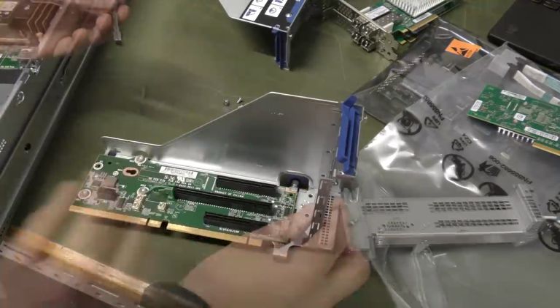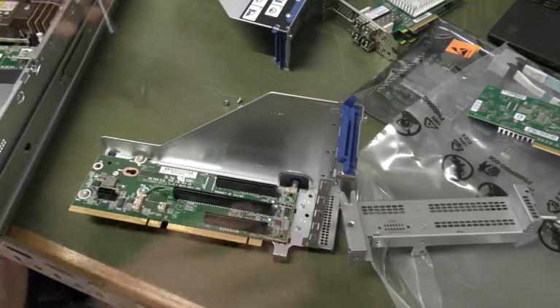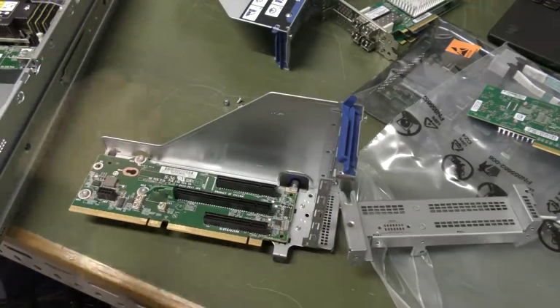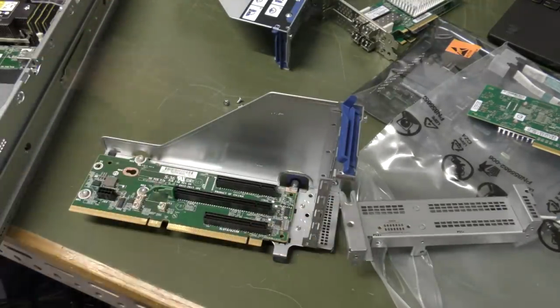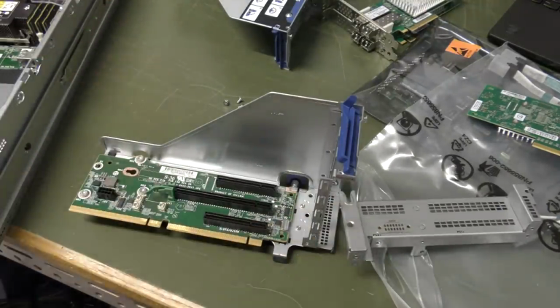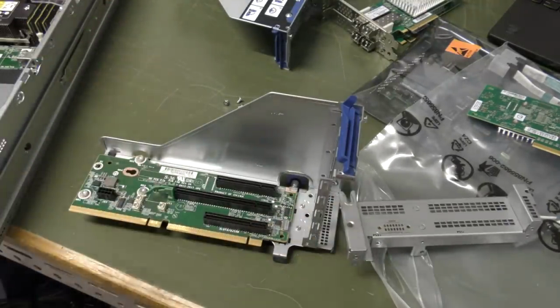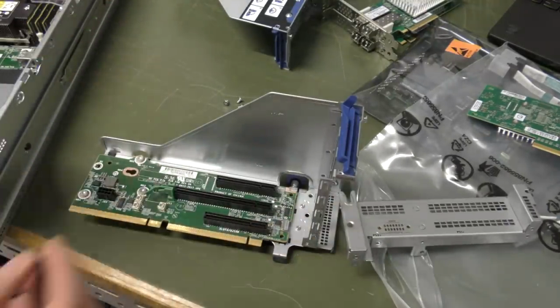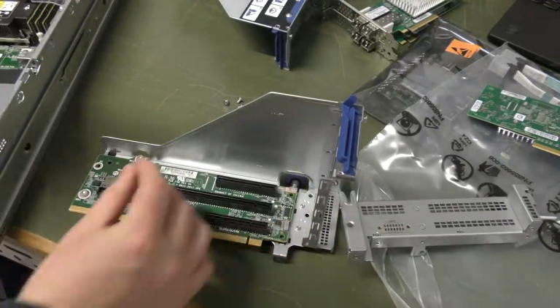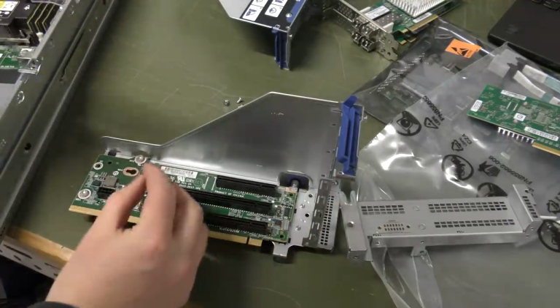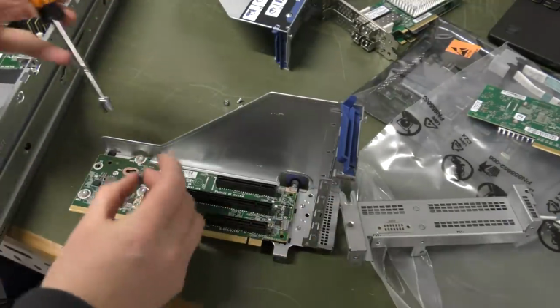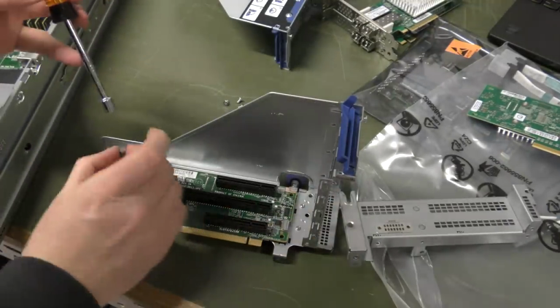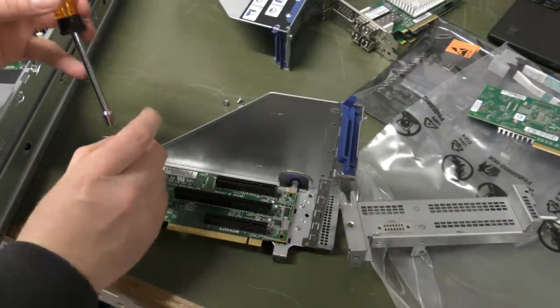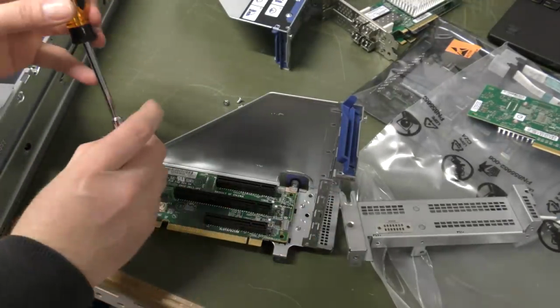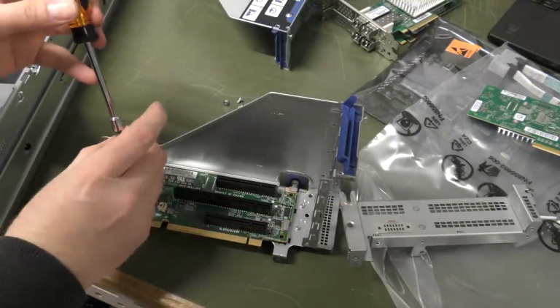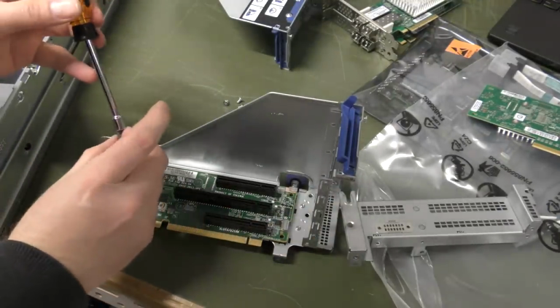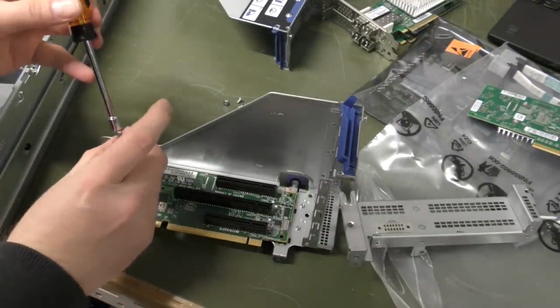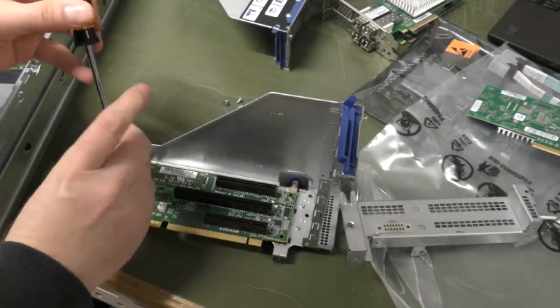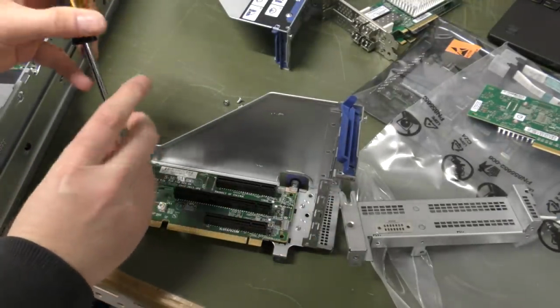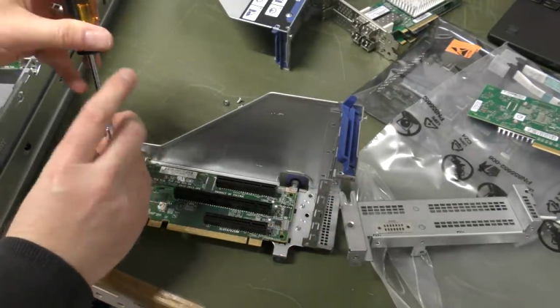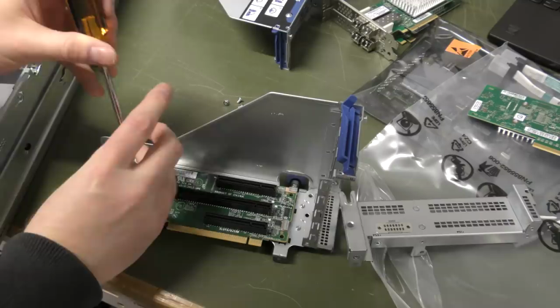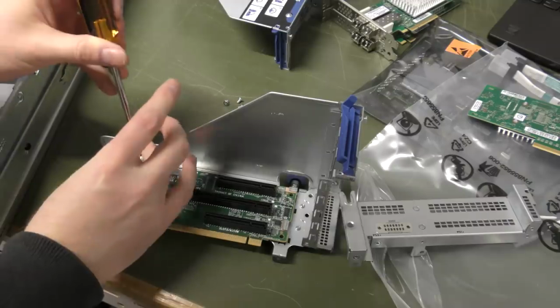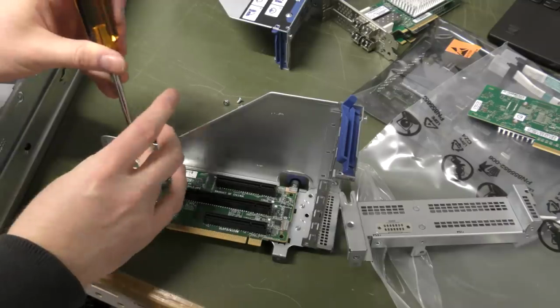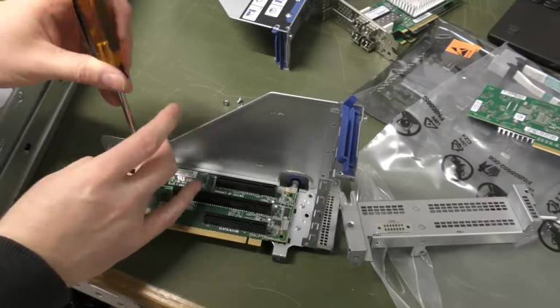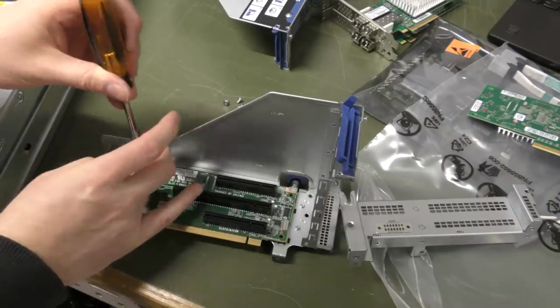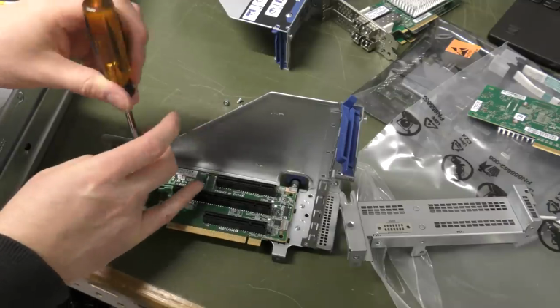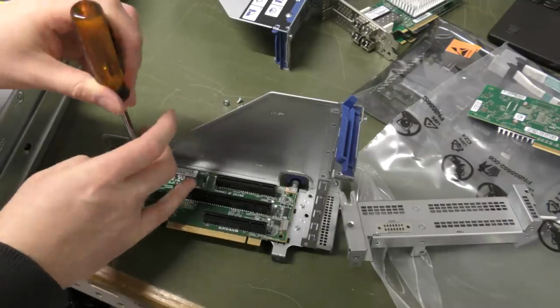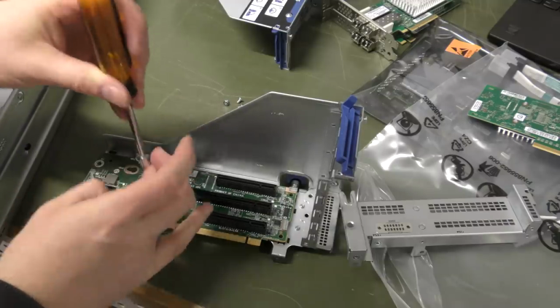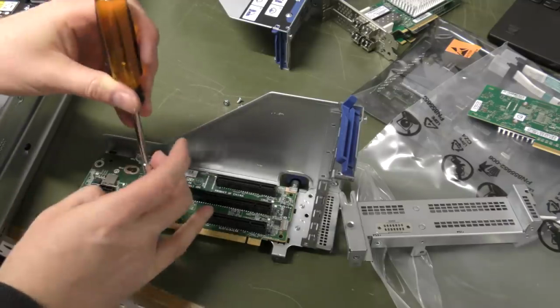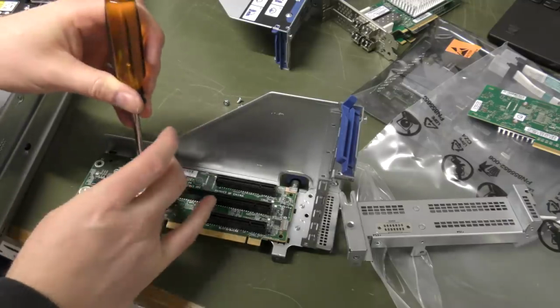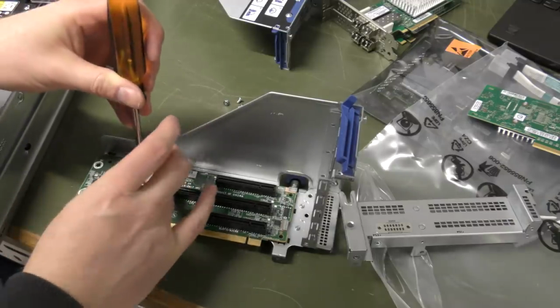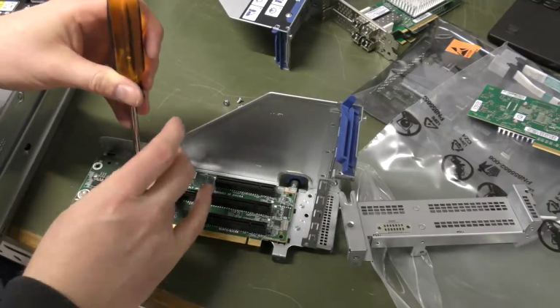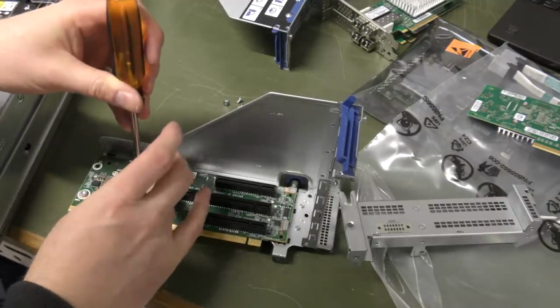Let's see if this Torx is the right one — I do believe this is.